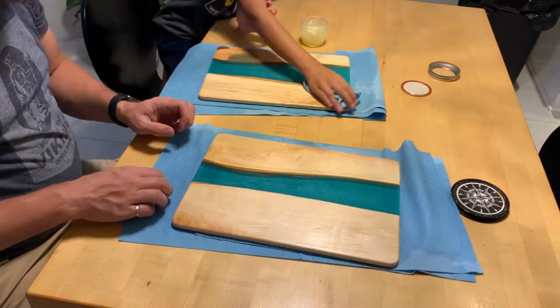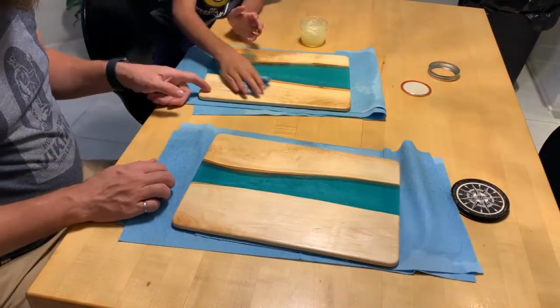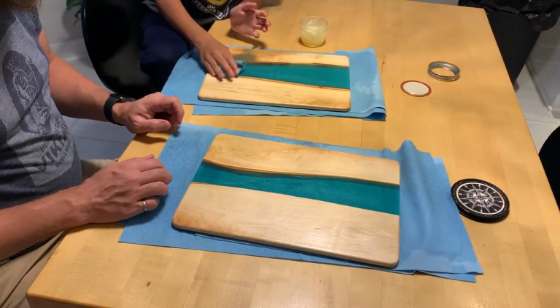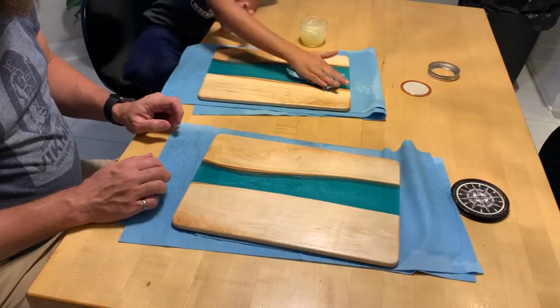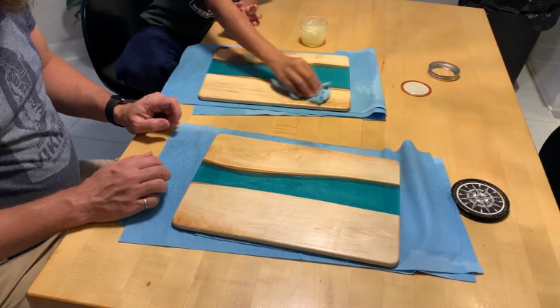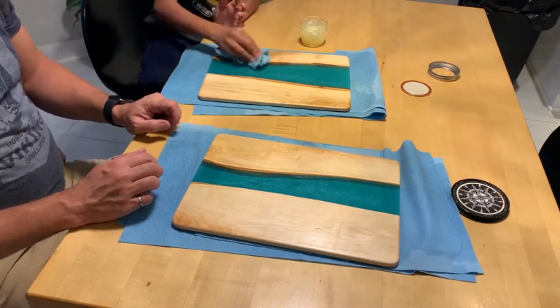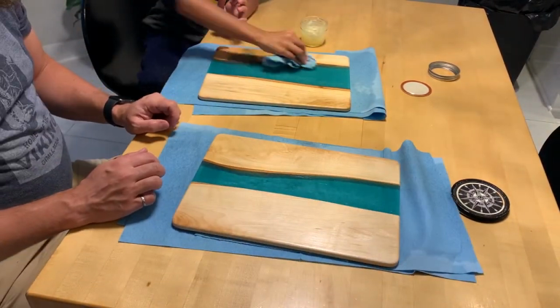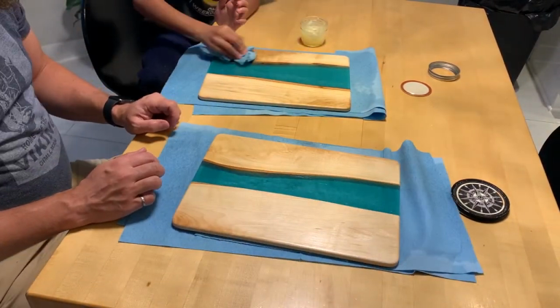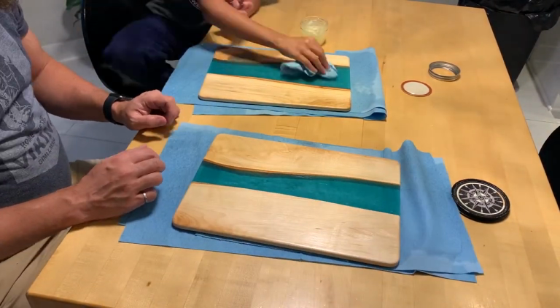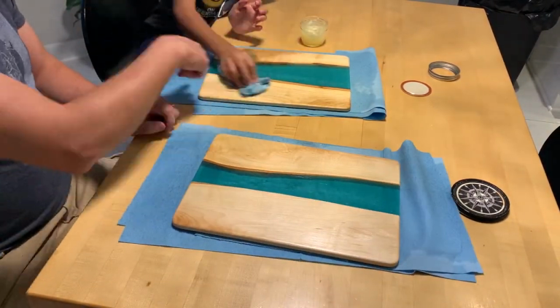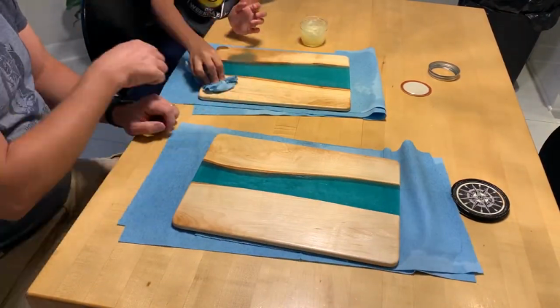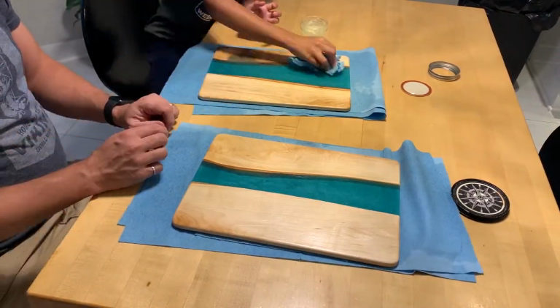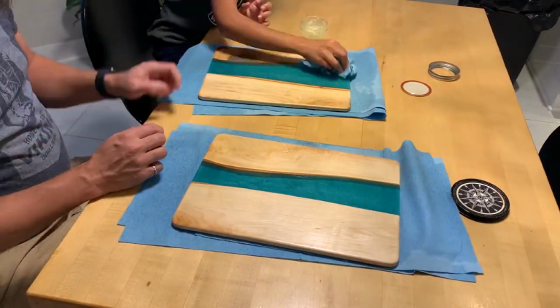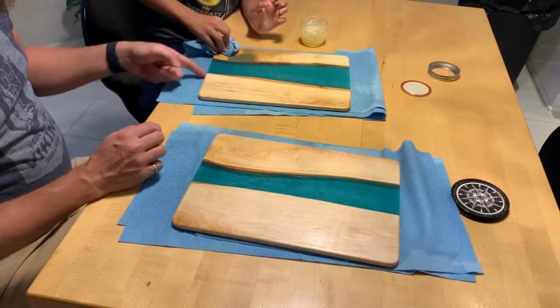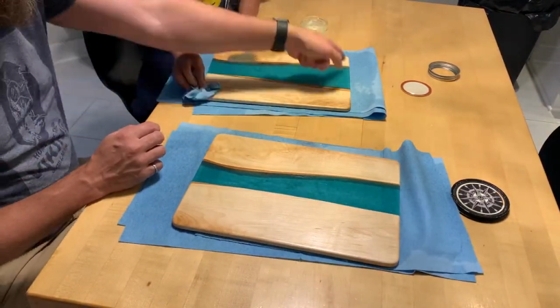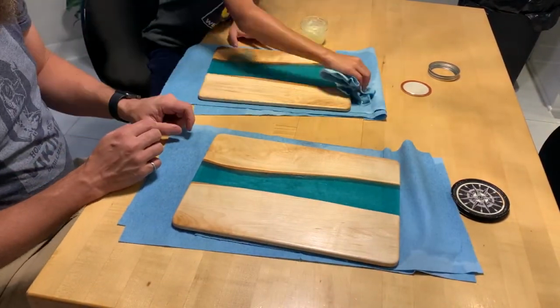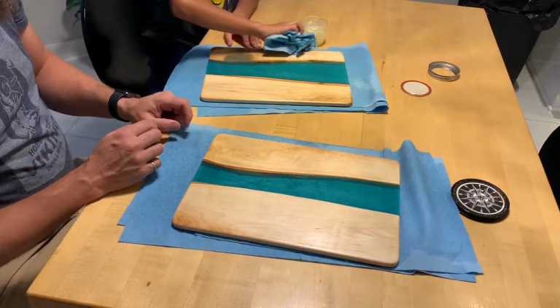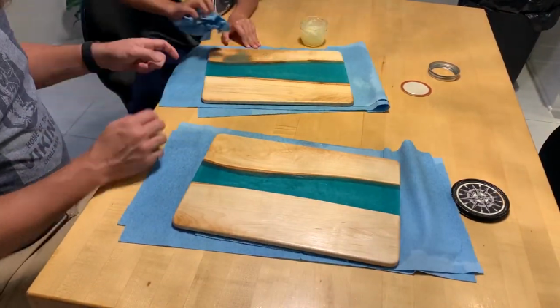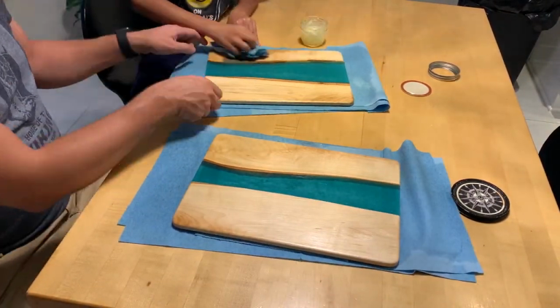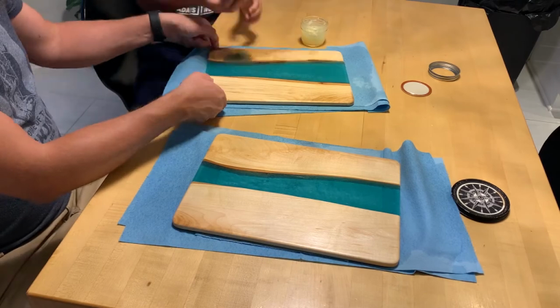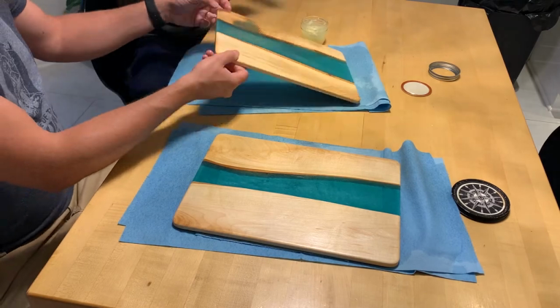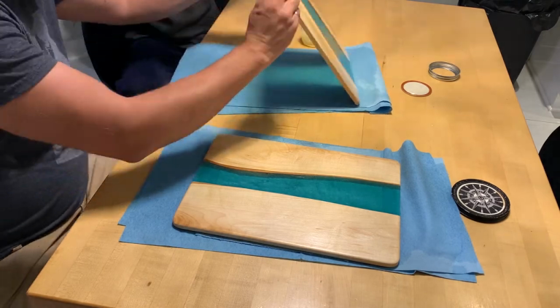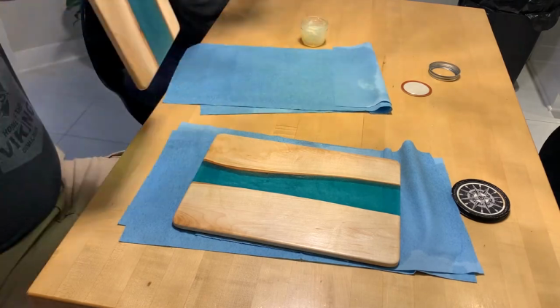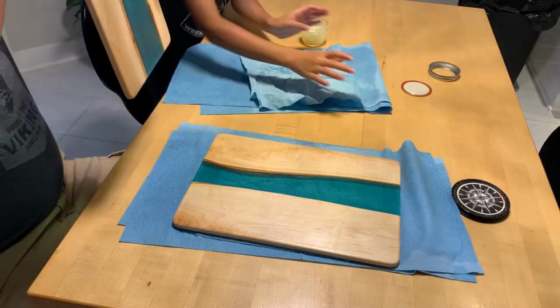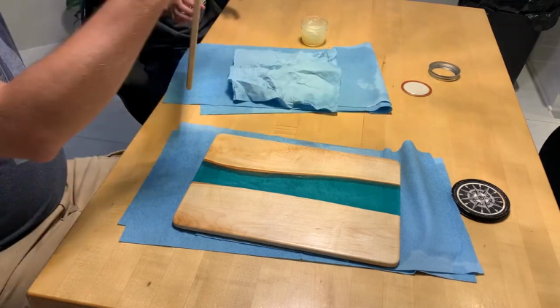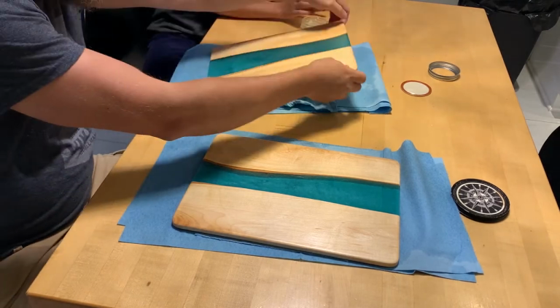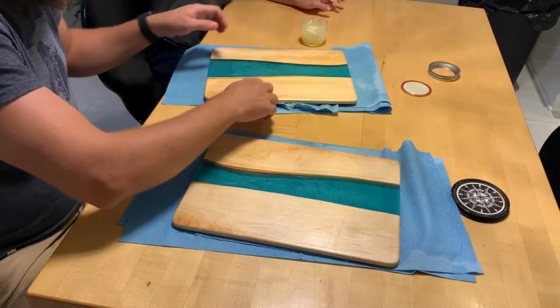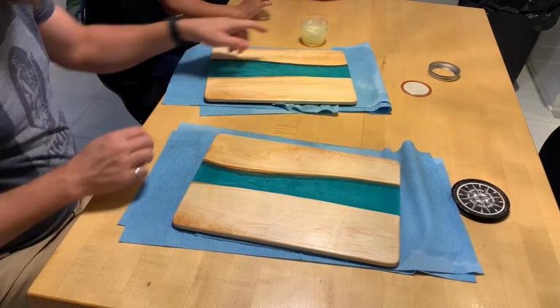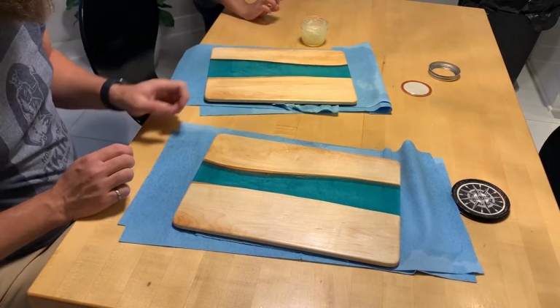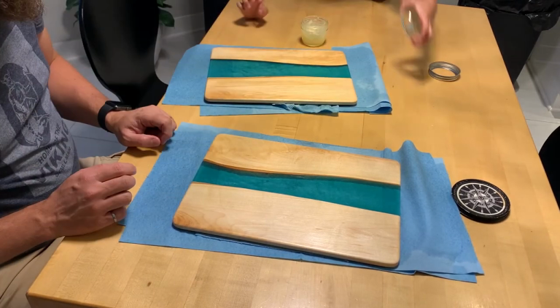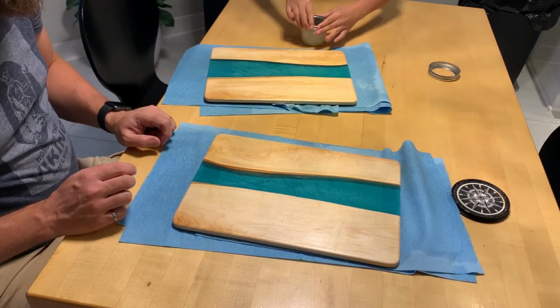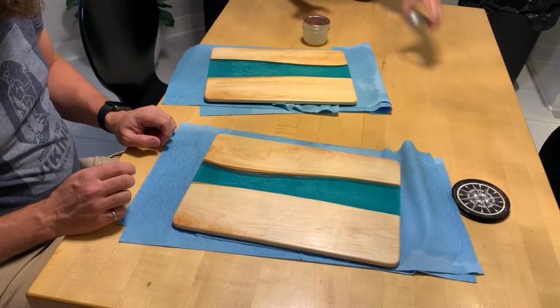Now the boards are ready. I hope you like this video — please like and subscribe.